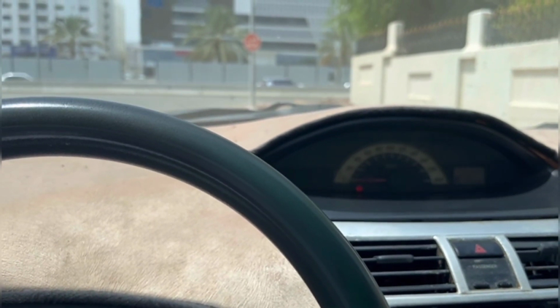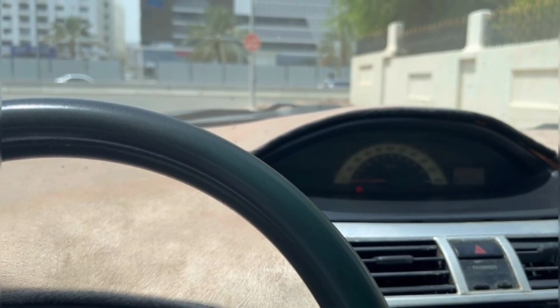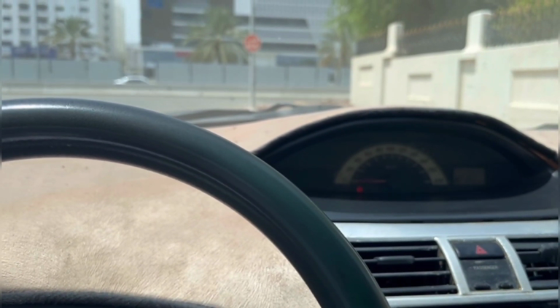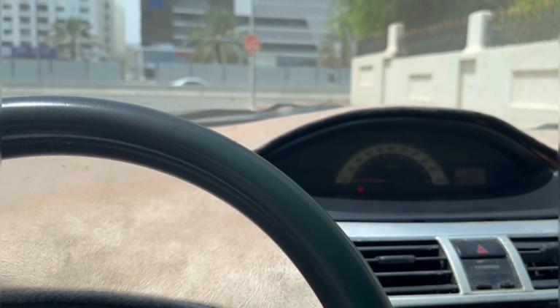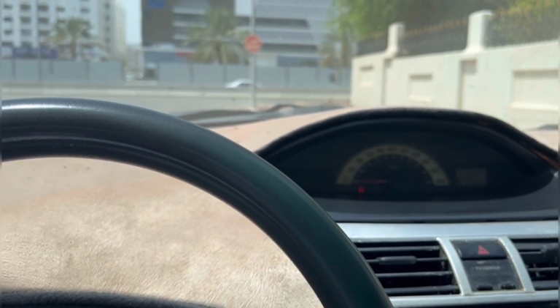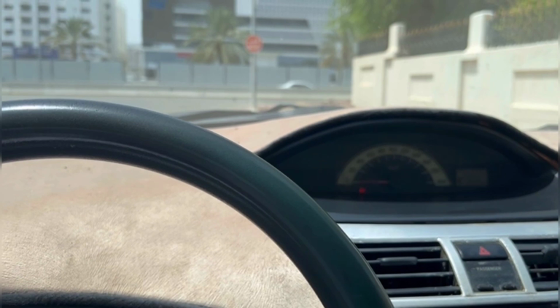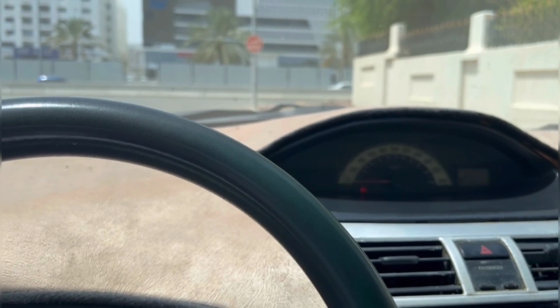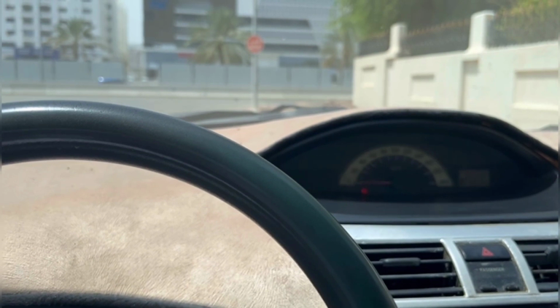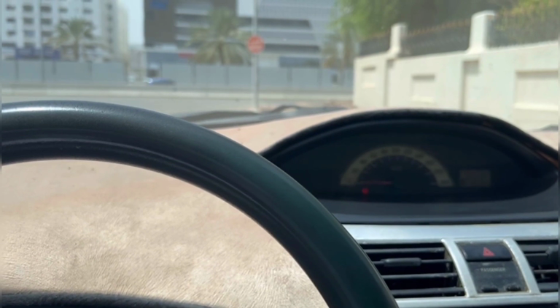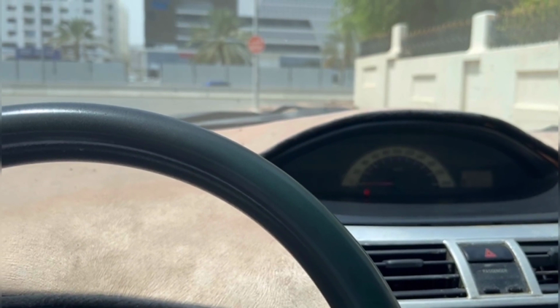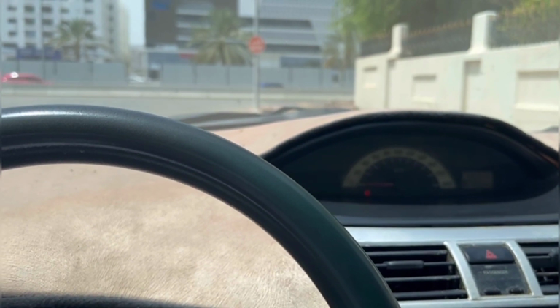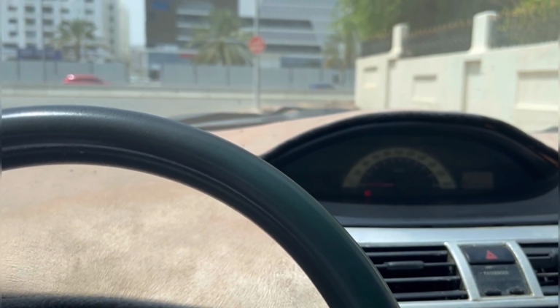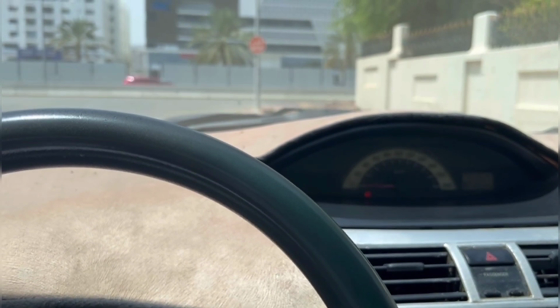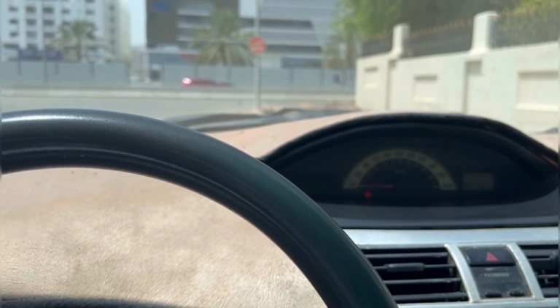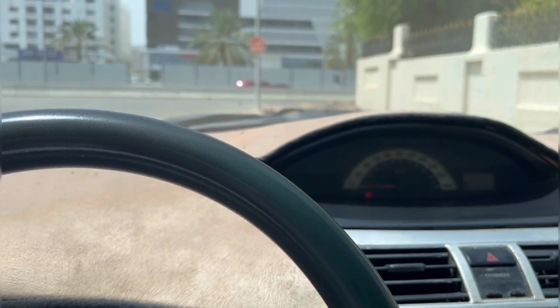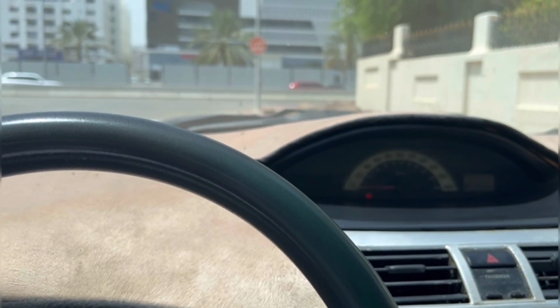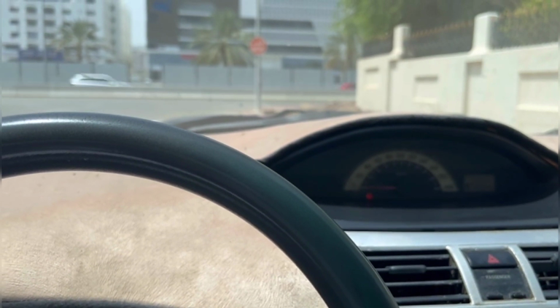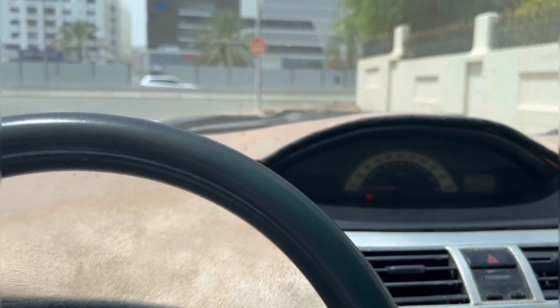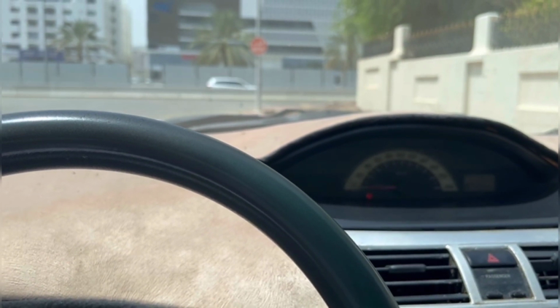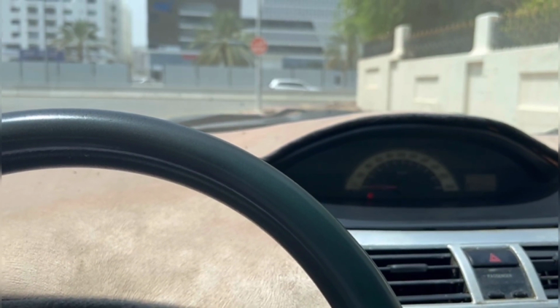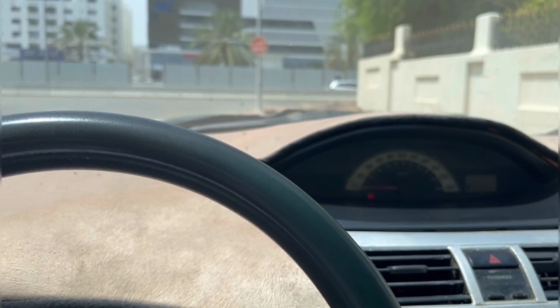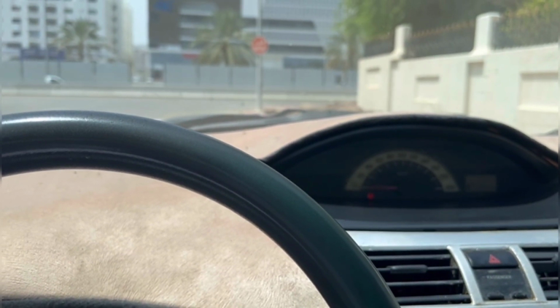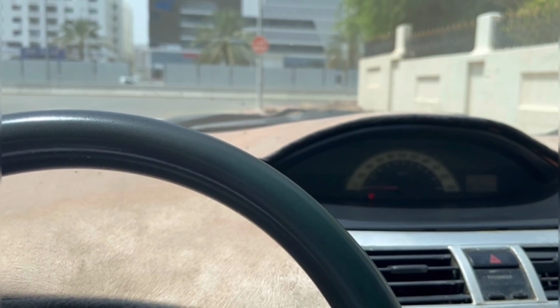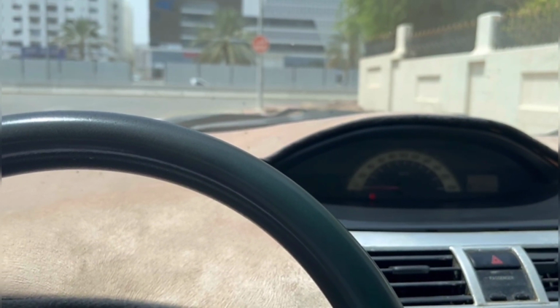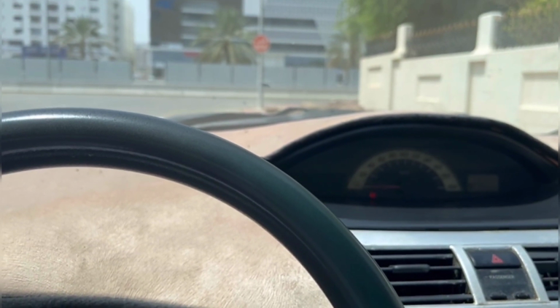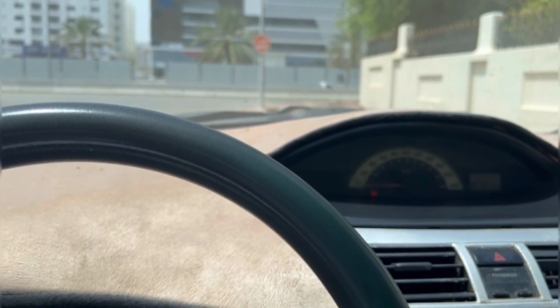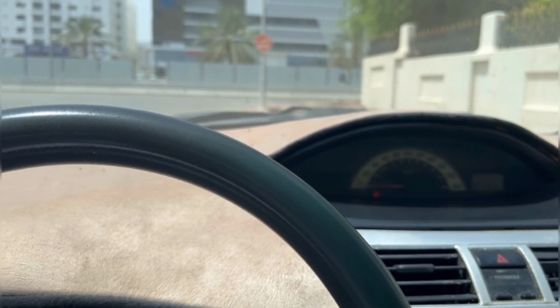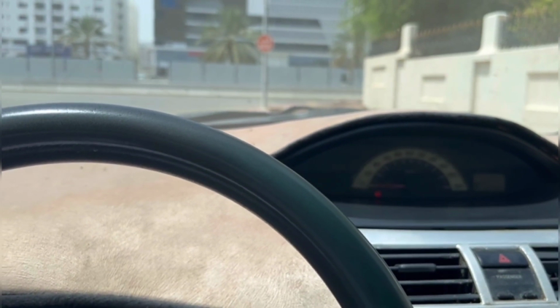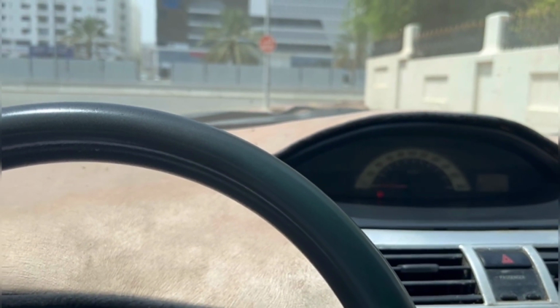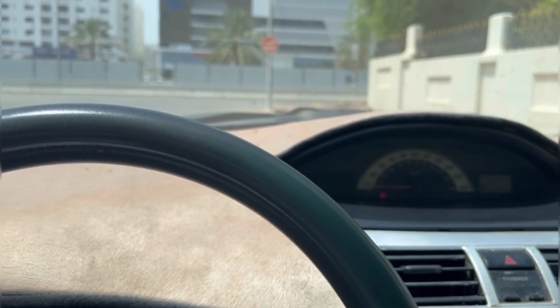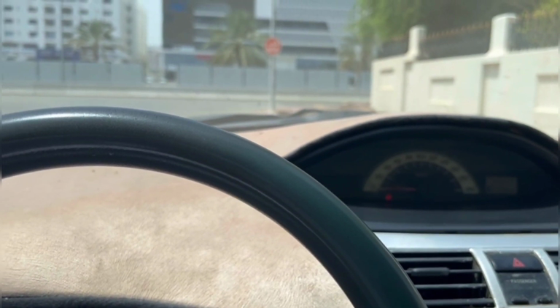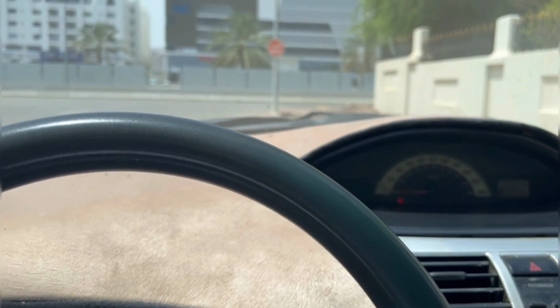These are the things you should not do on your driving road test. Thank you for watching, see you in another video, thank you.